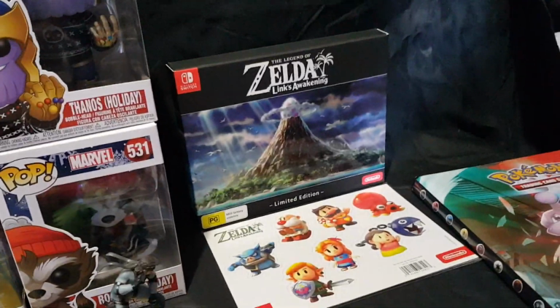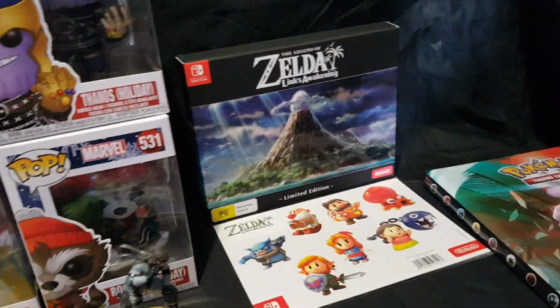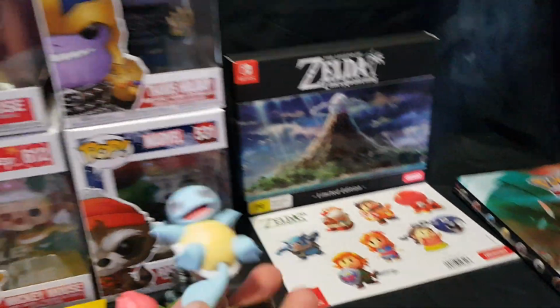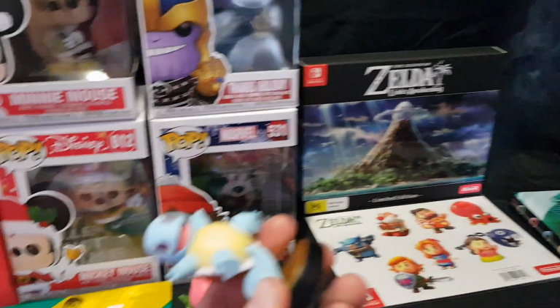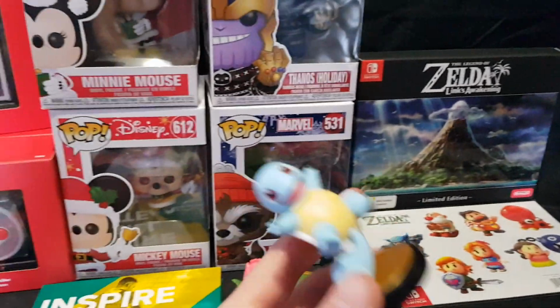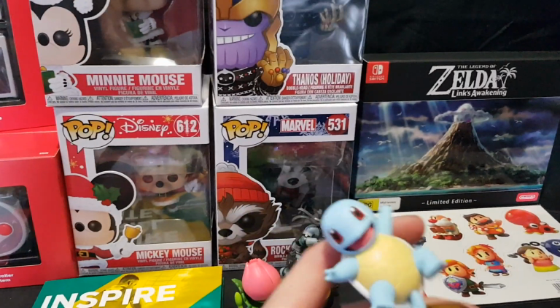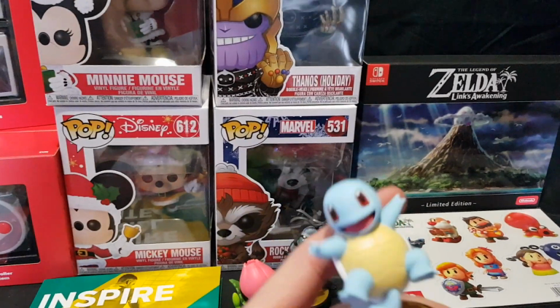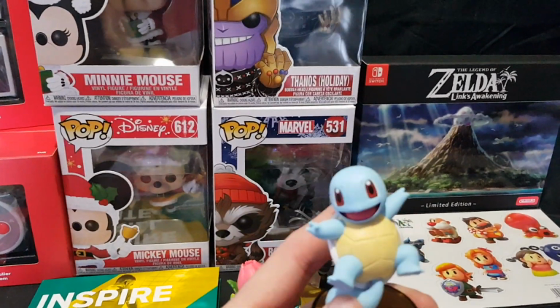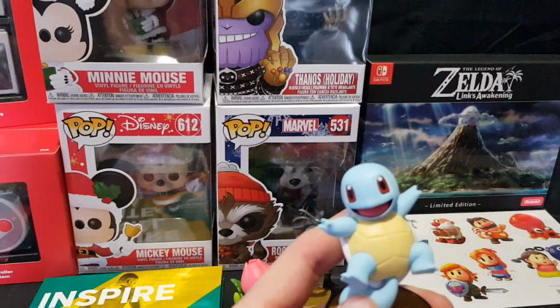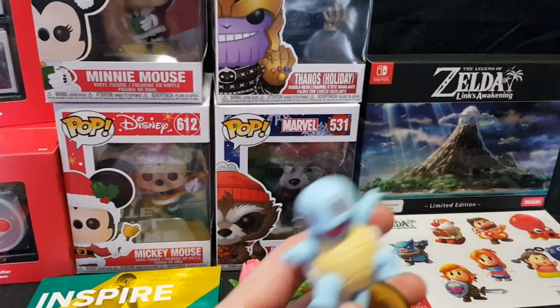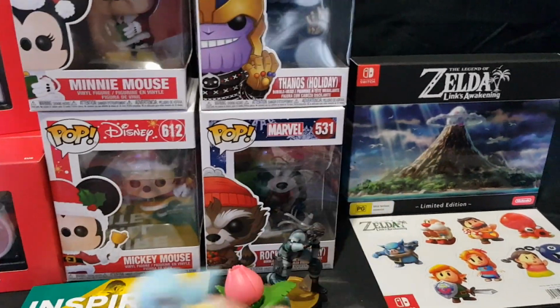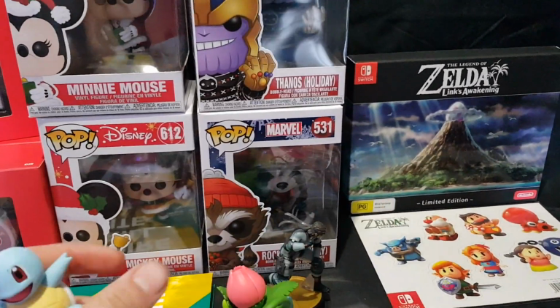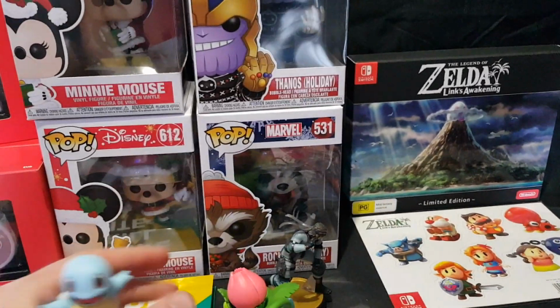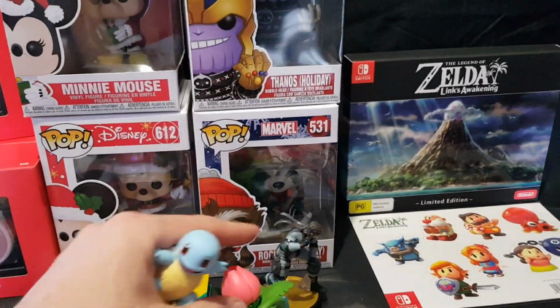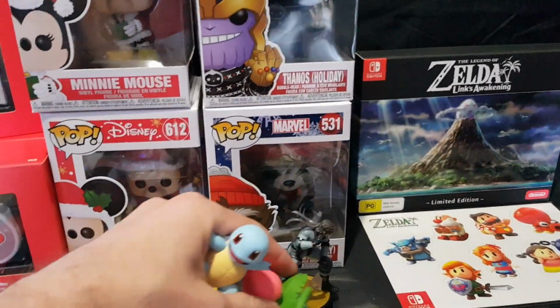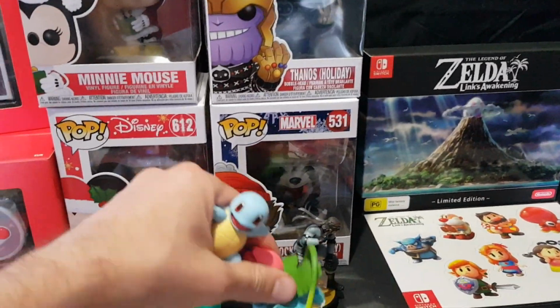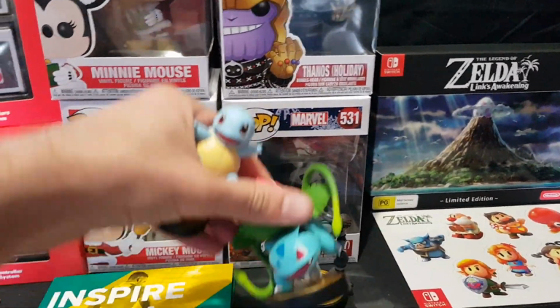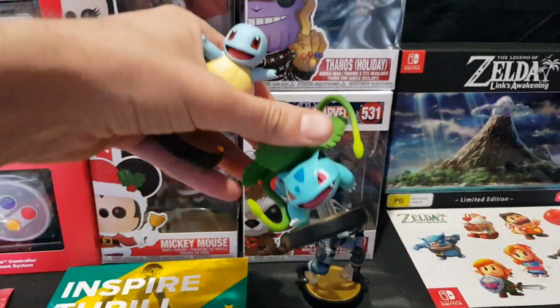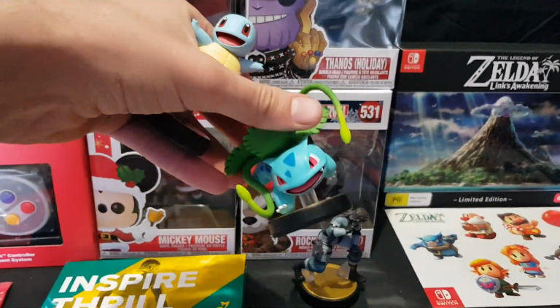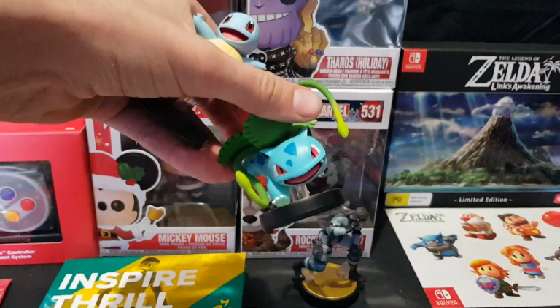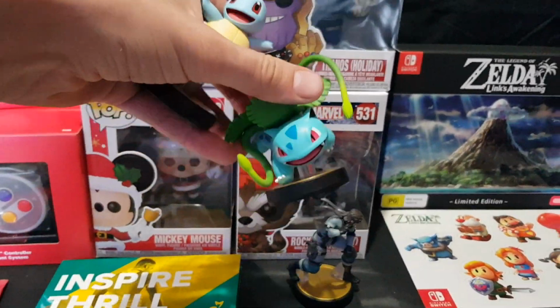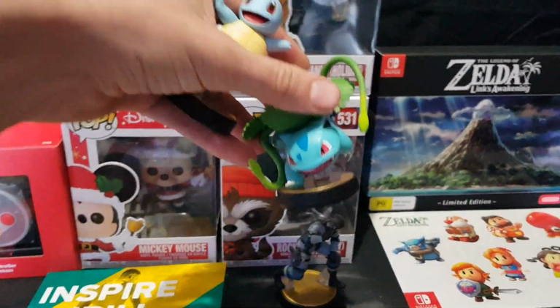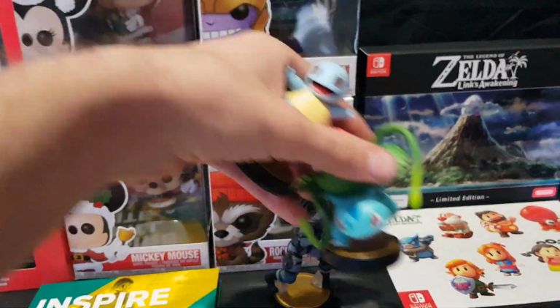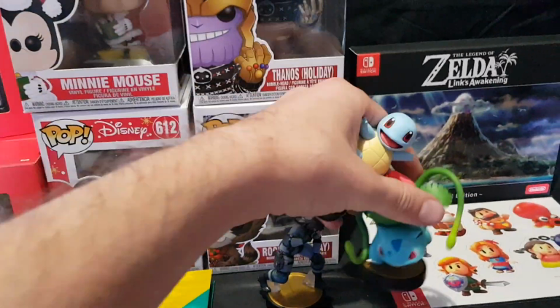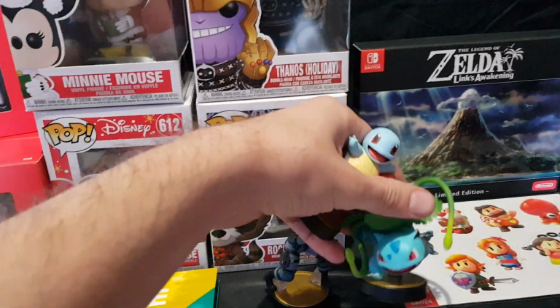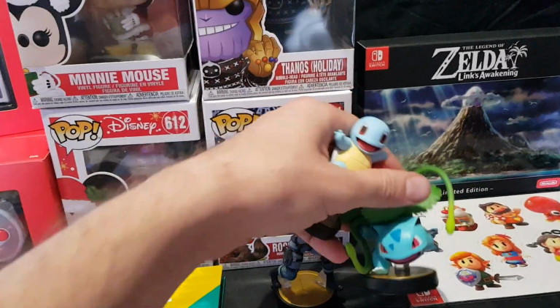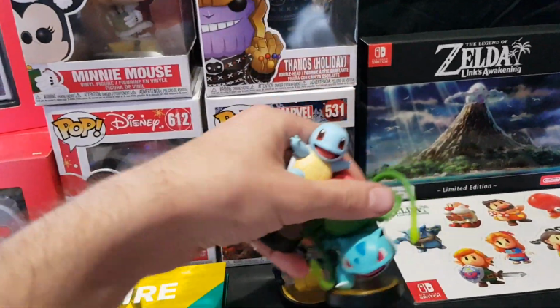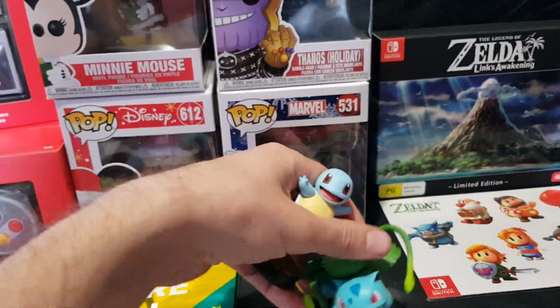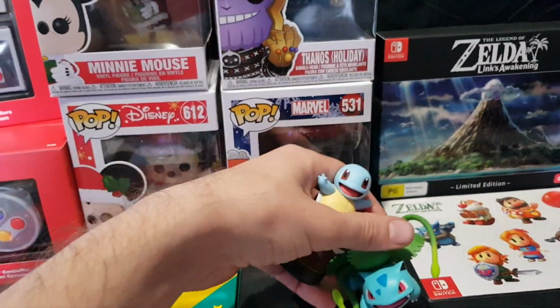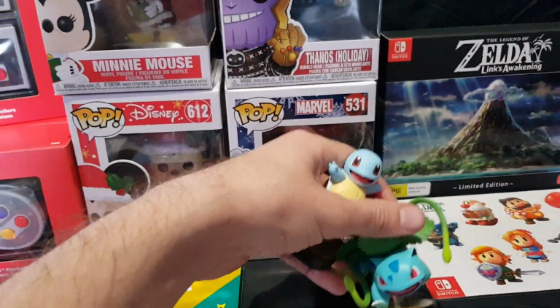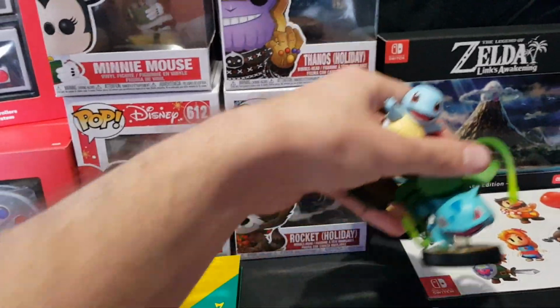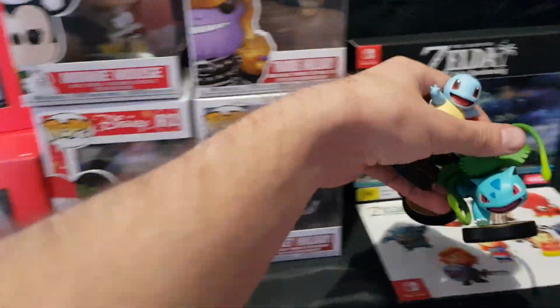As well as the three Super Smash Brothers Amiibo released this month: Squirtle, Ivysaur, and Snake.